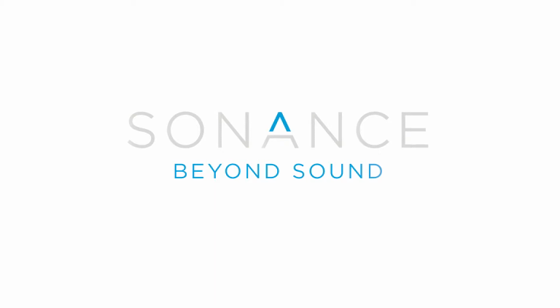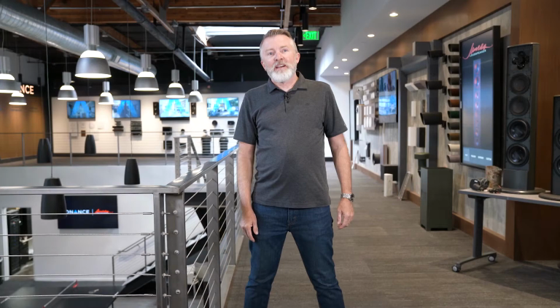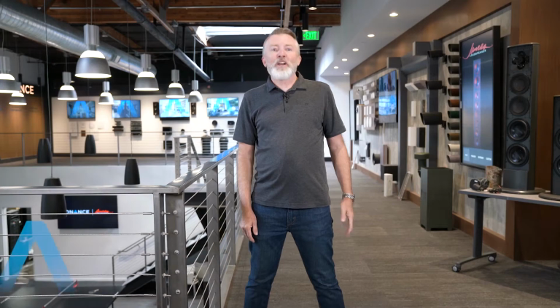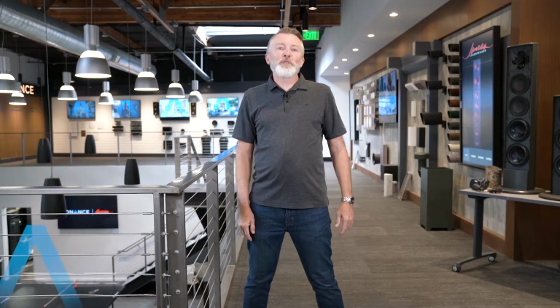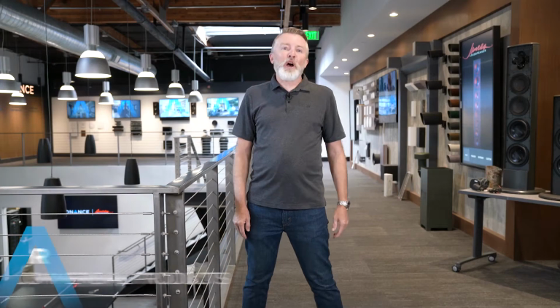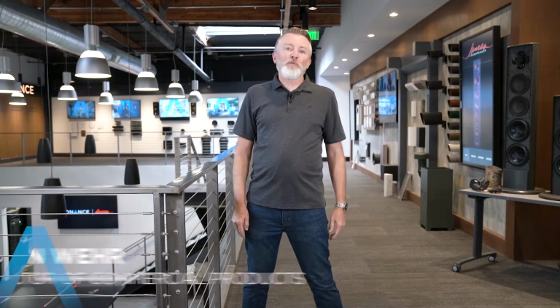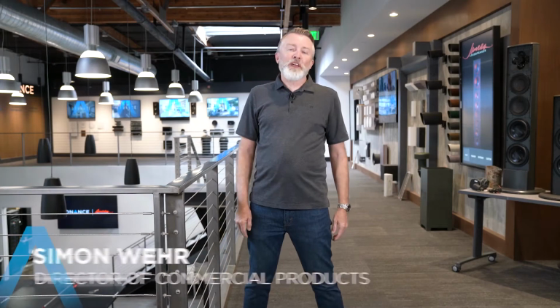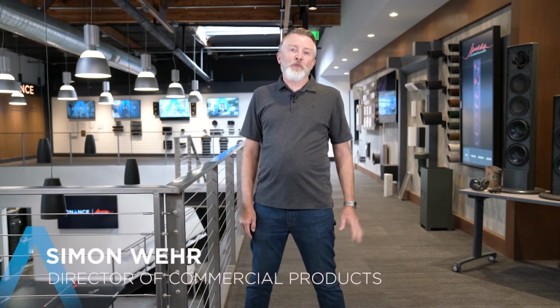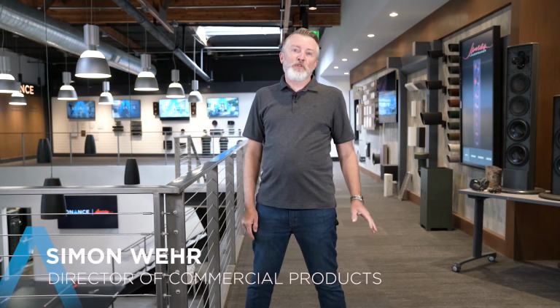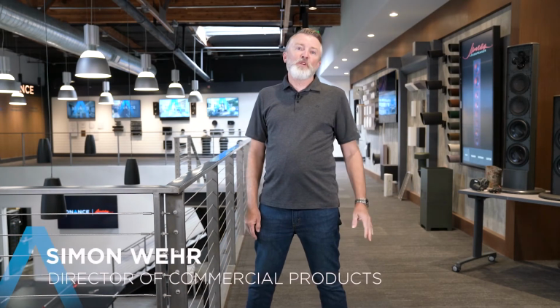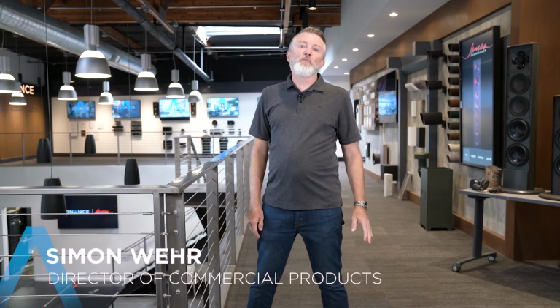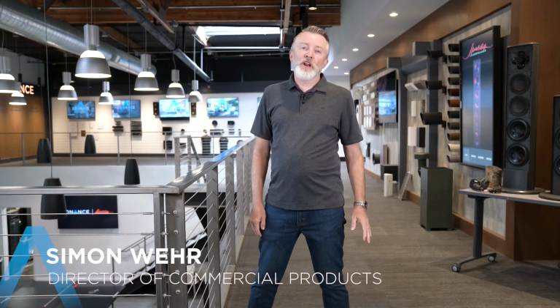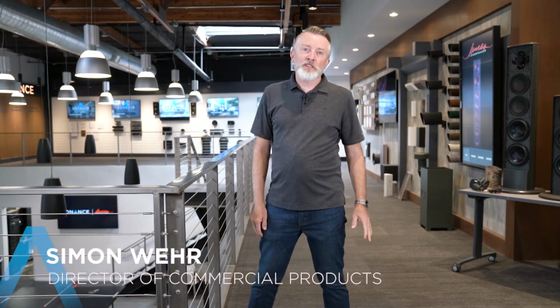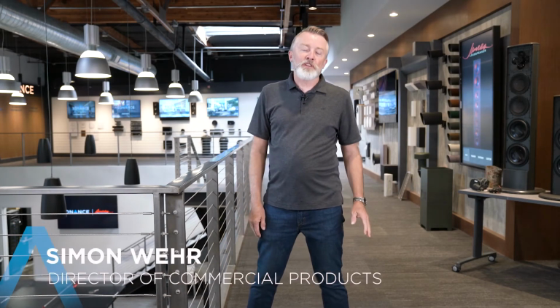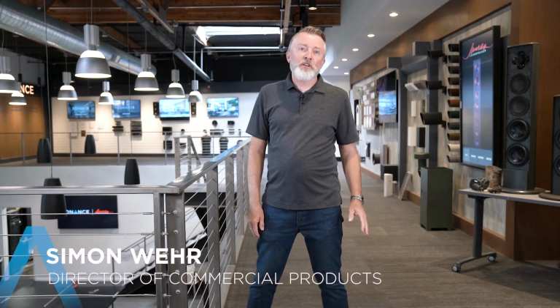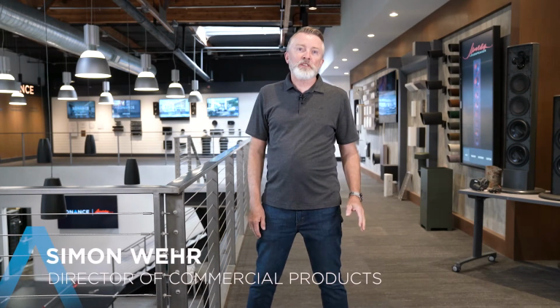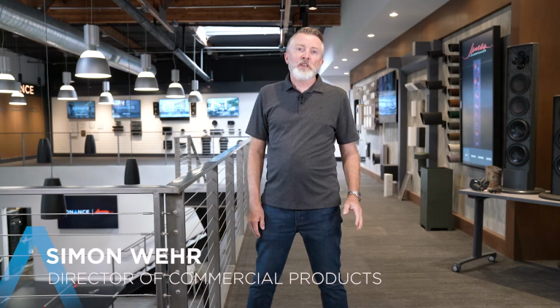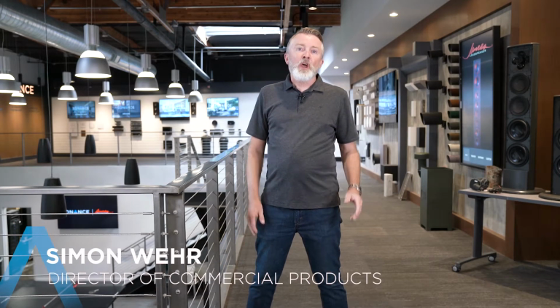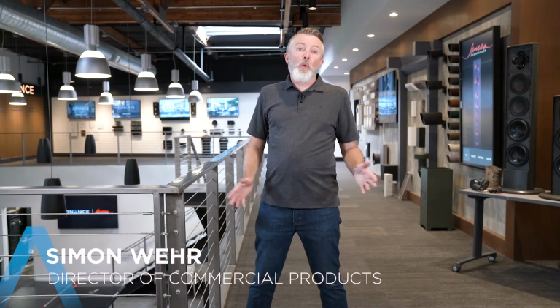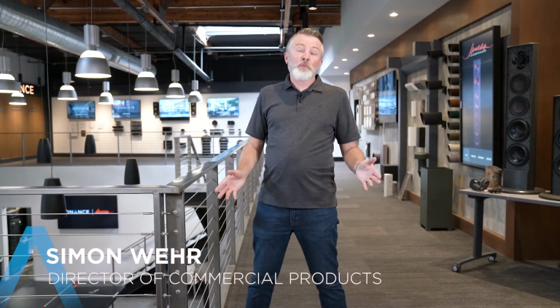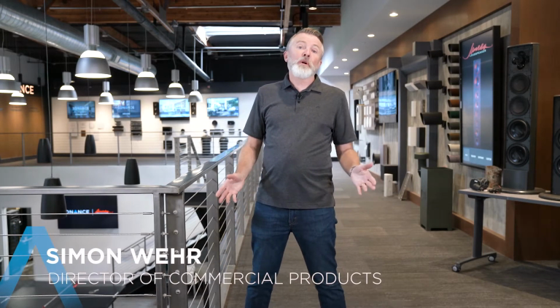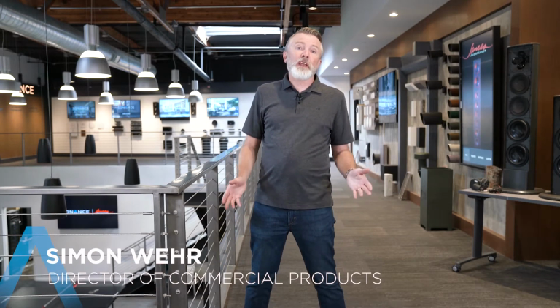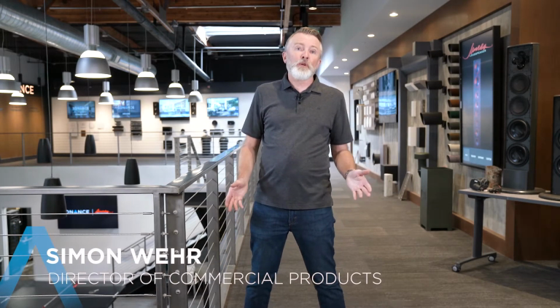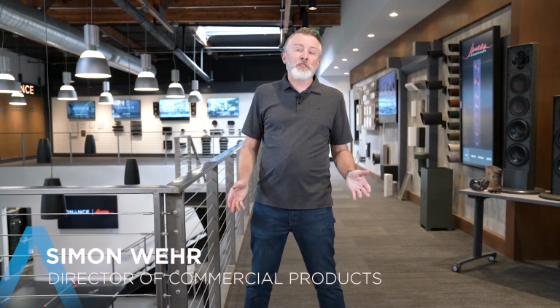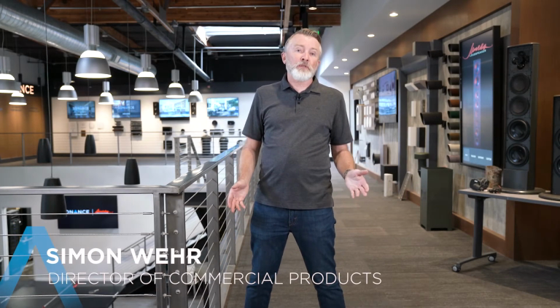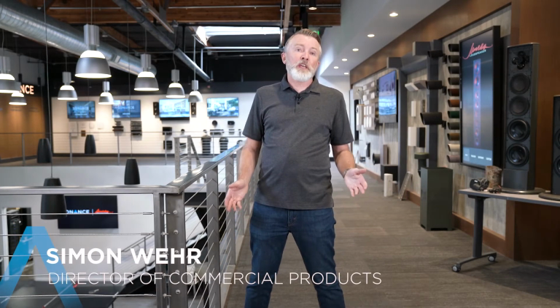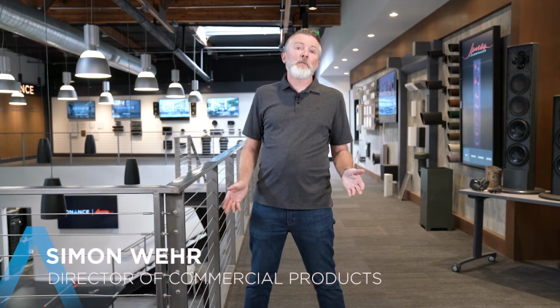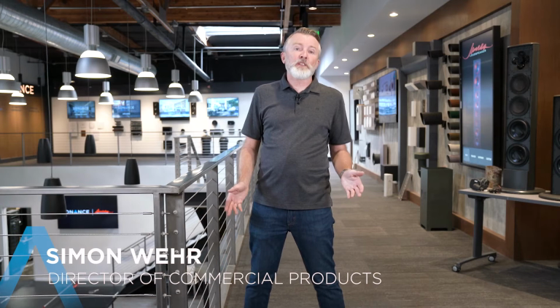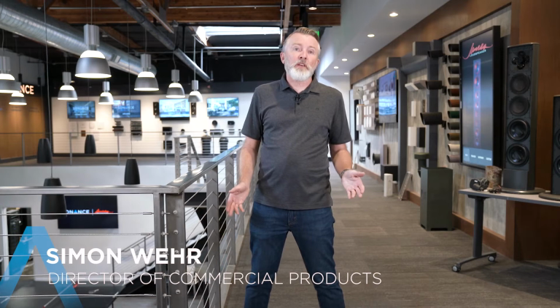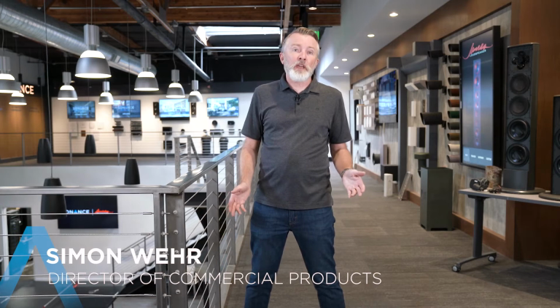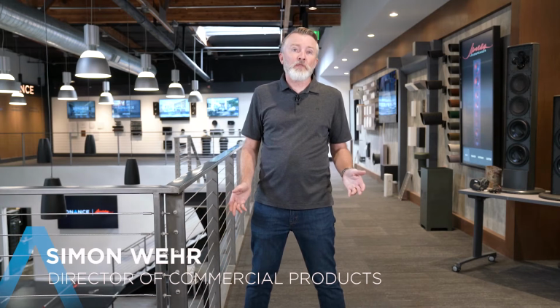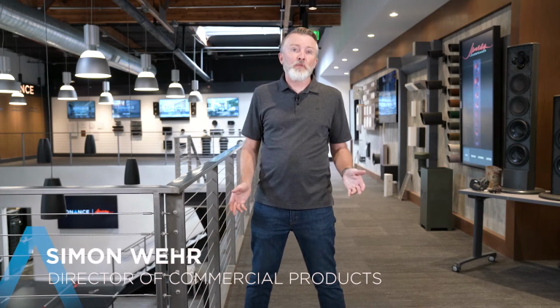Hi, I'm Simon Ware, Director of Commercial Products at Sonance. Welcome to our headquarters here in San Clemente, Southern California.